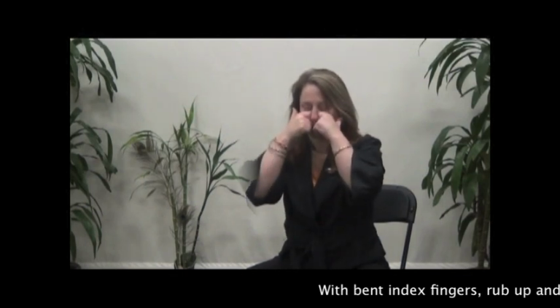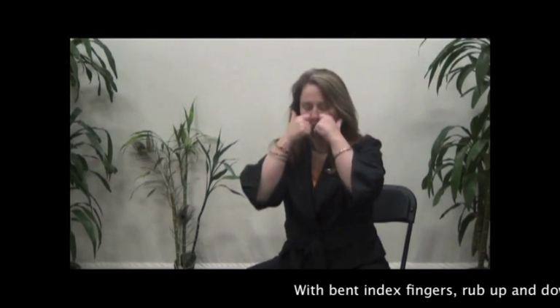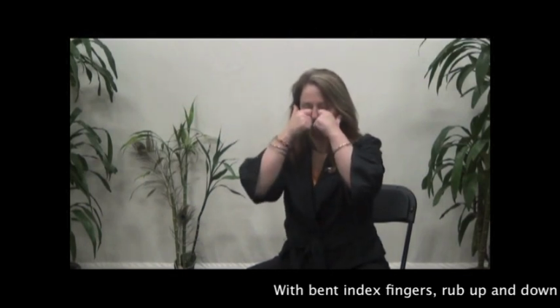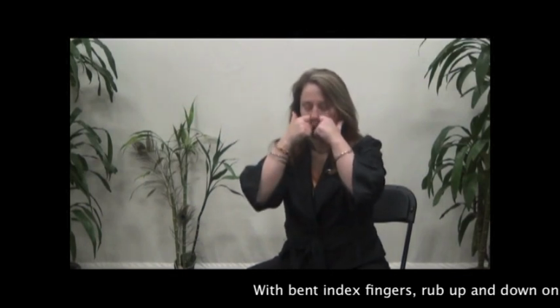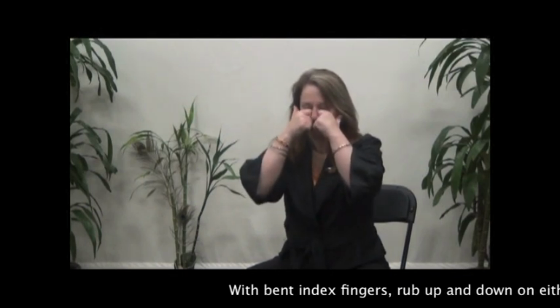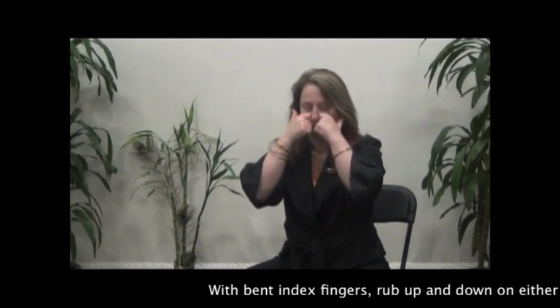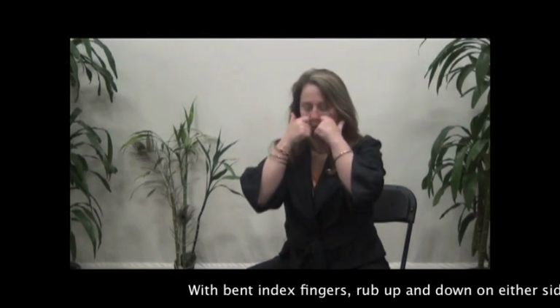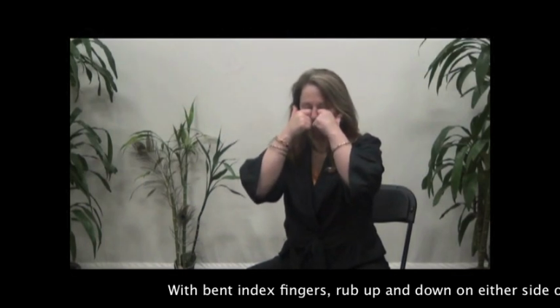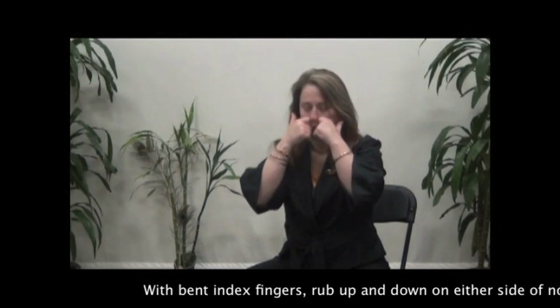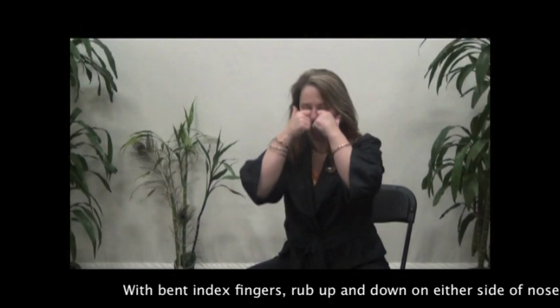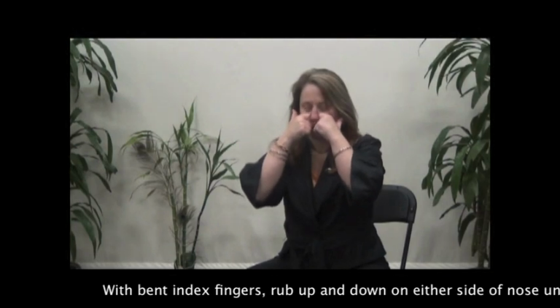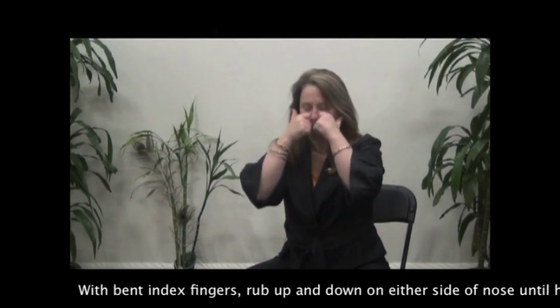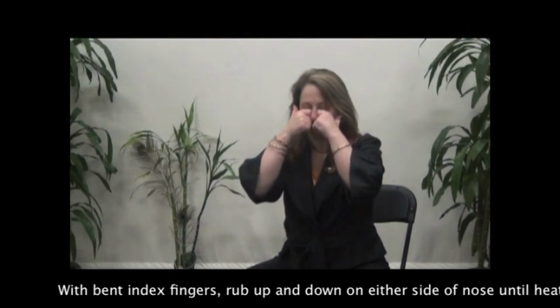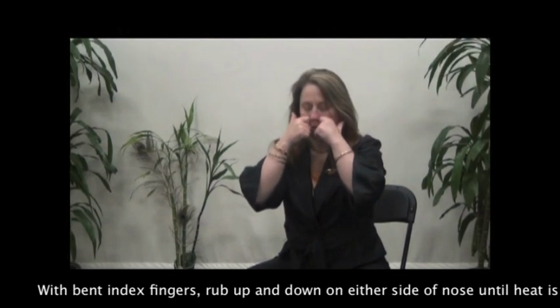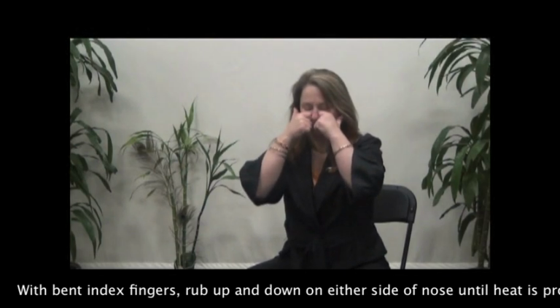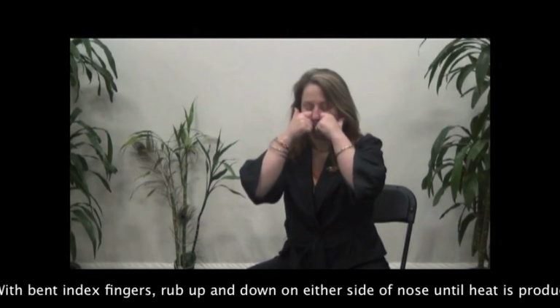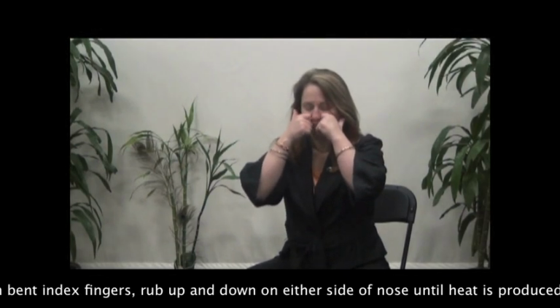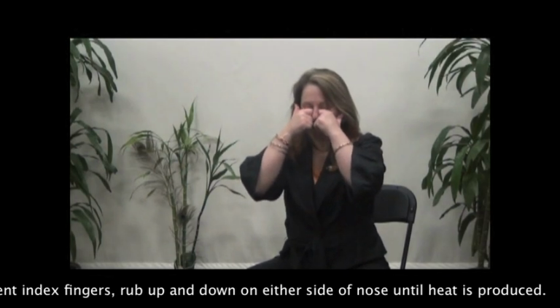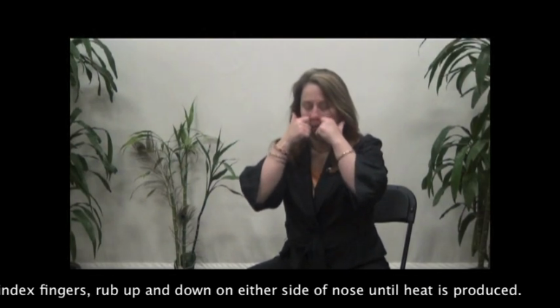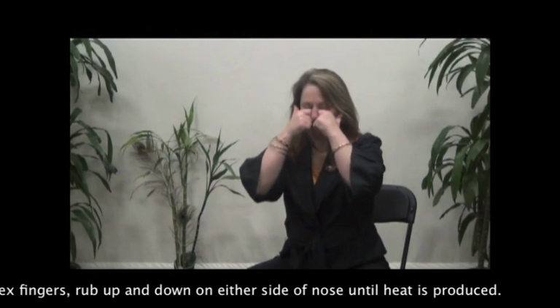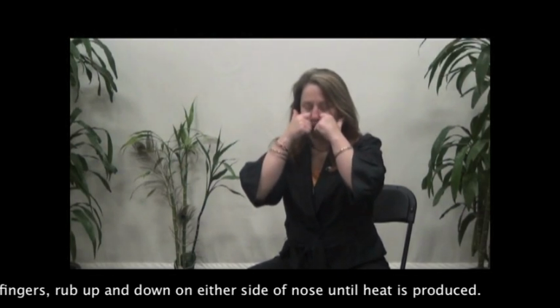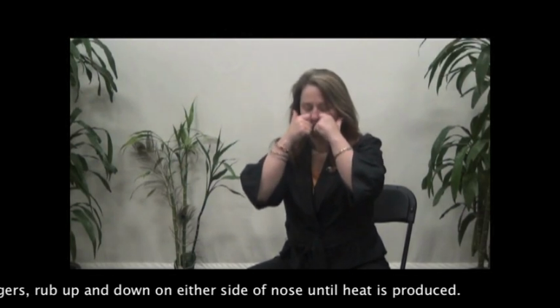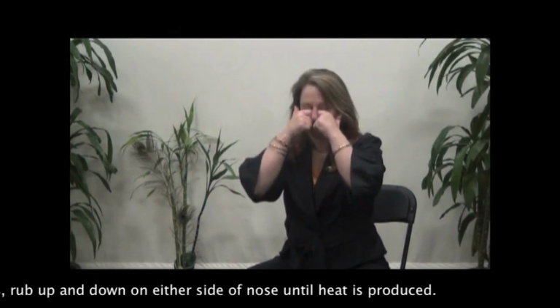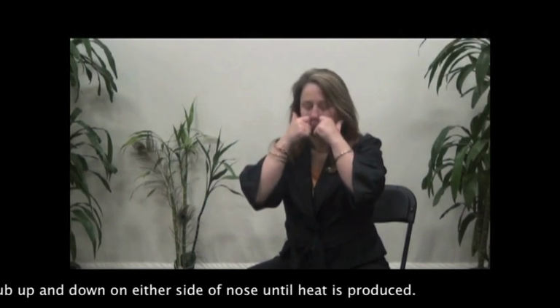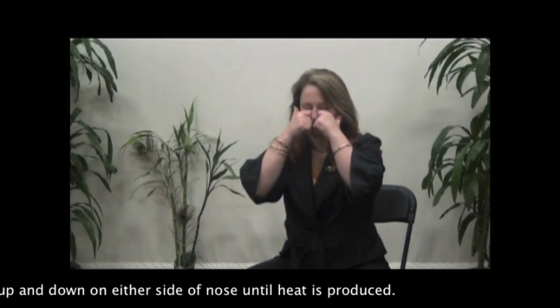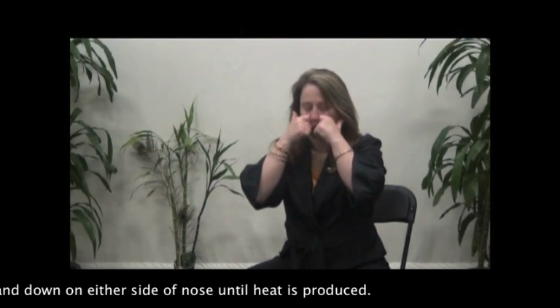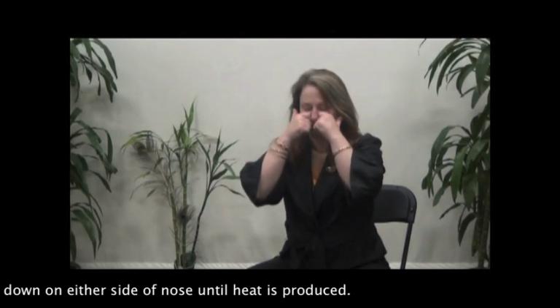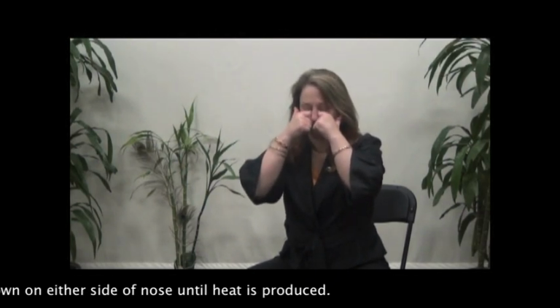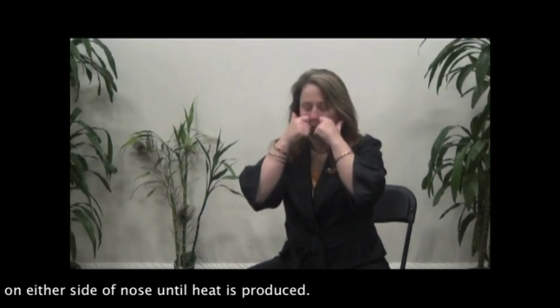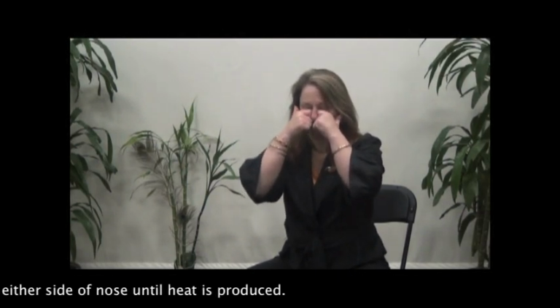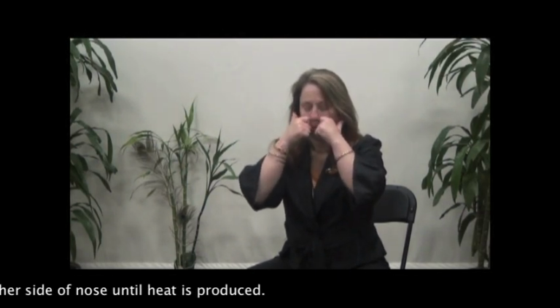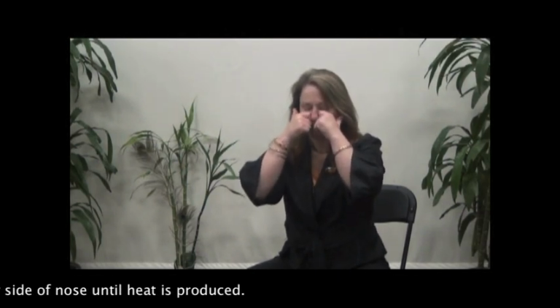With bent index fingers, rub up and down on either side of the nose until heat is produced.